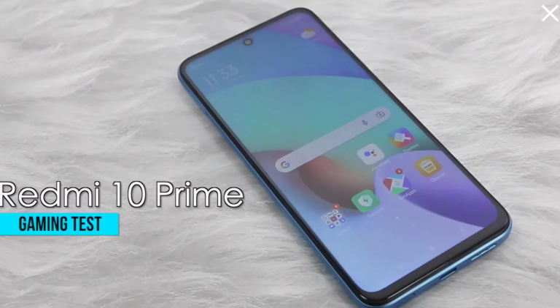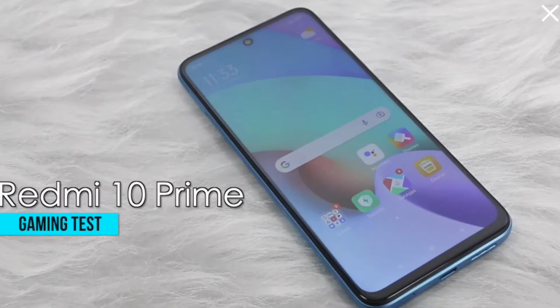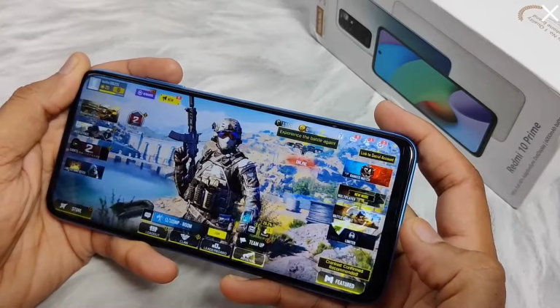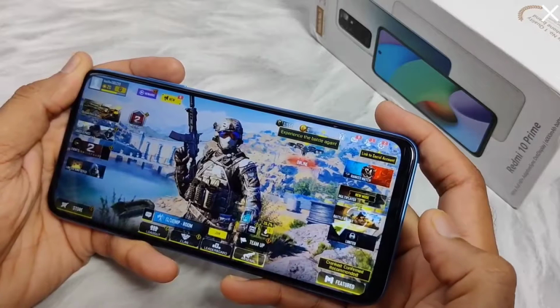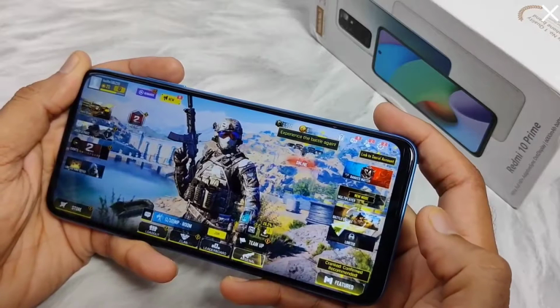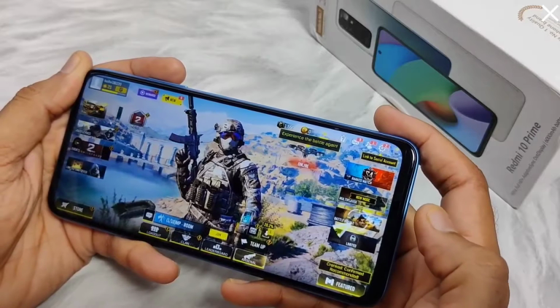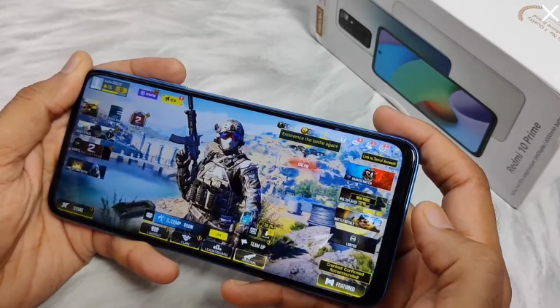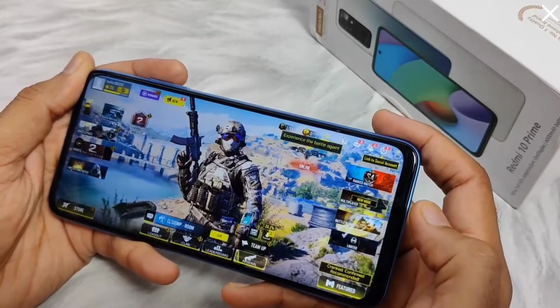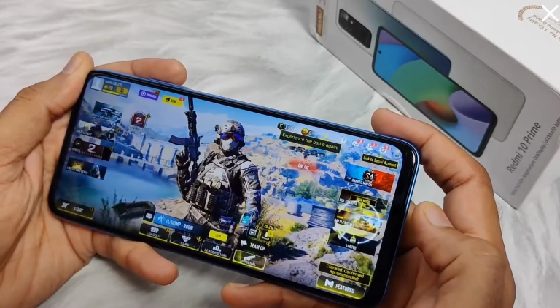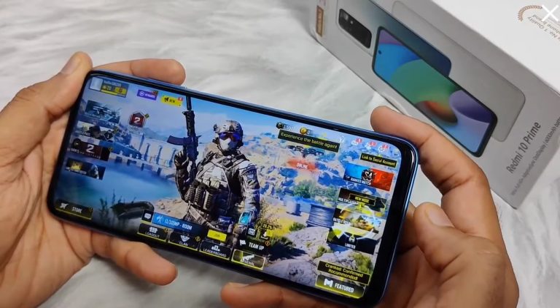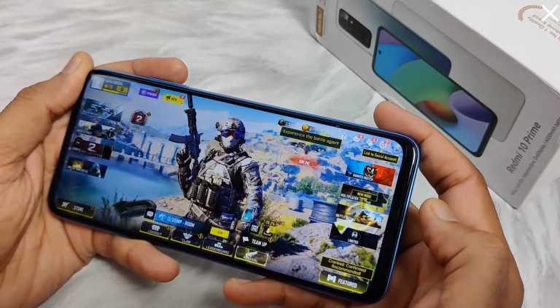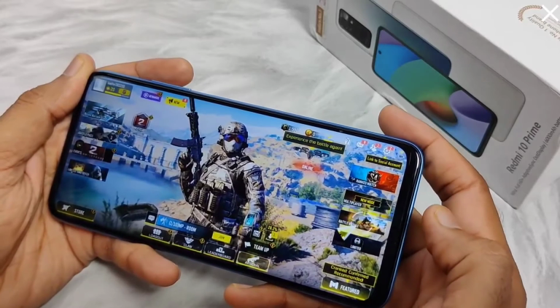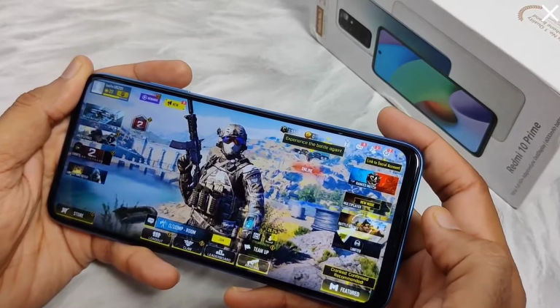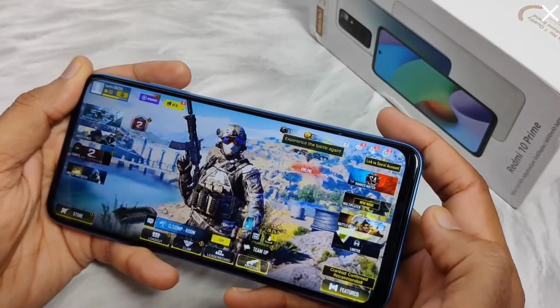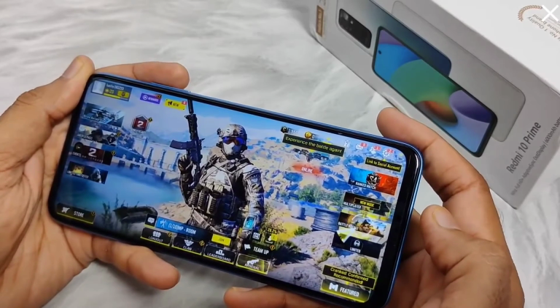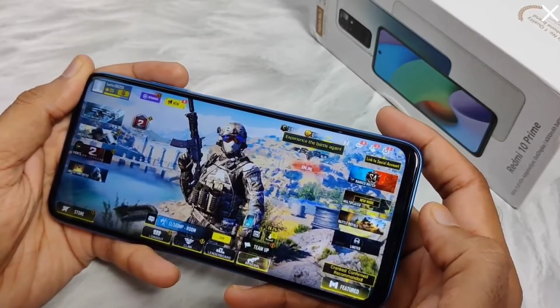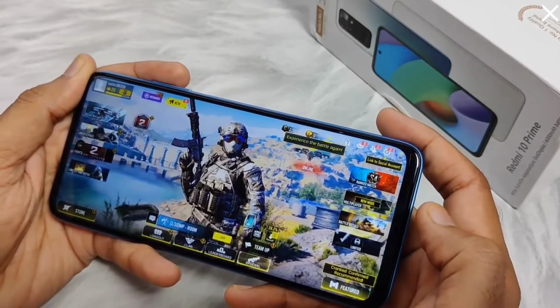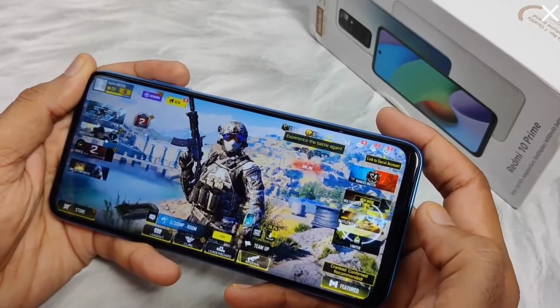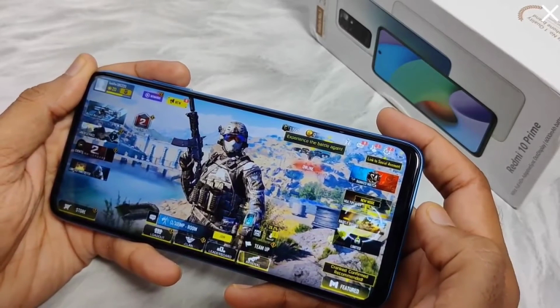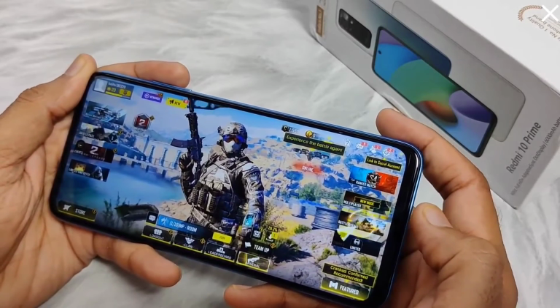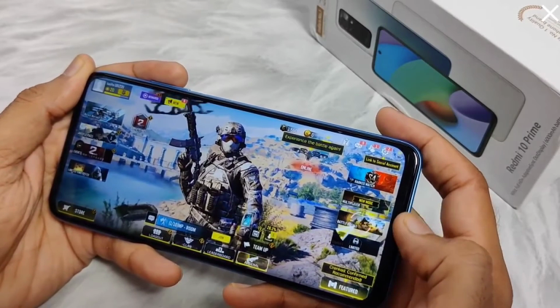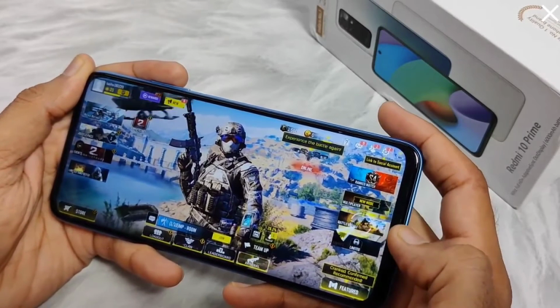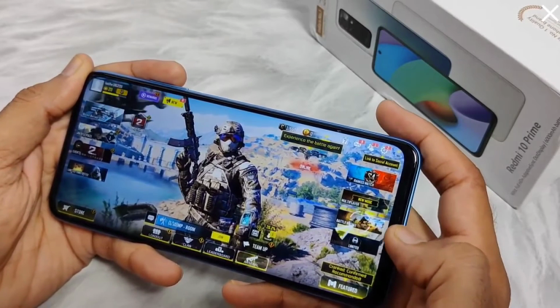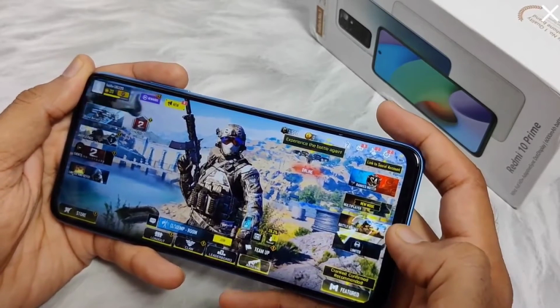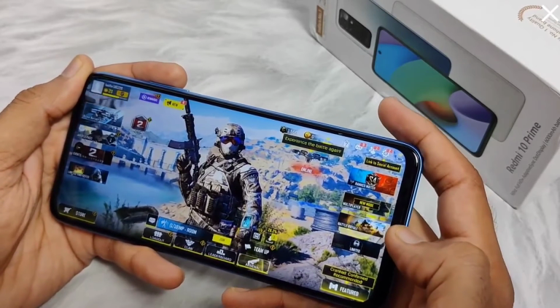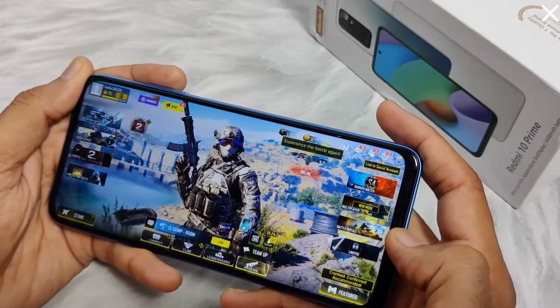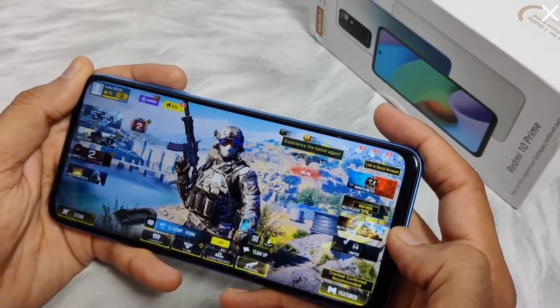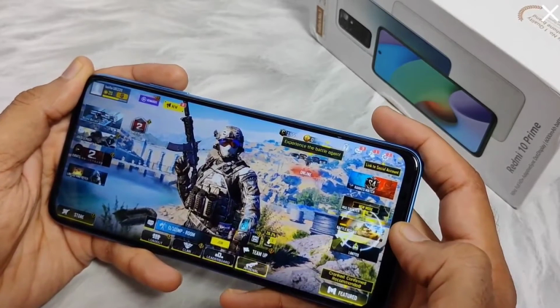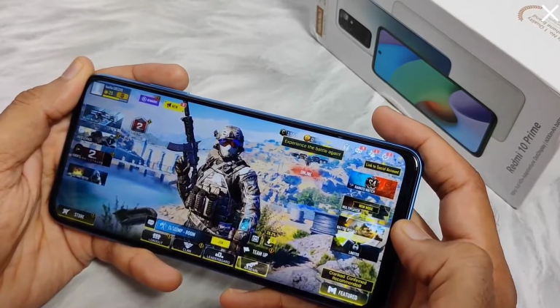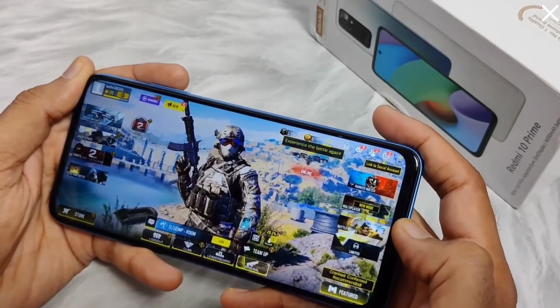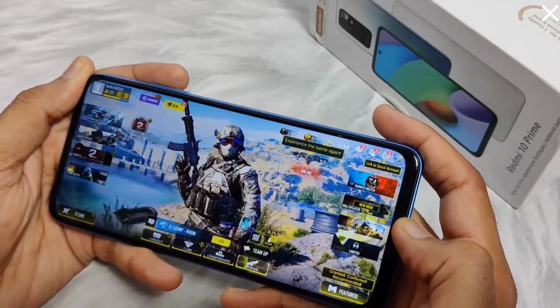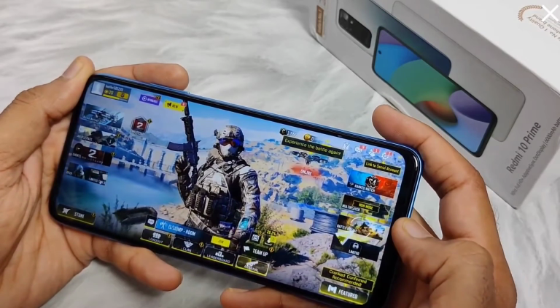Hello friends, in this video I'll show you the gaming performance of Redmi 10 Prime.